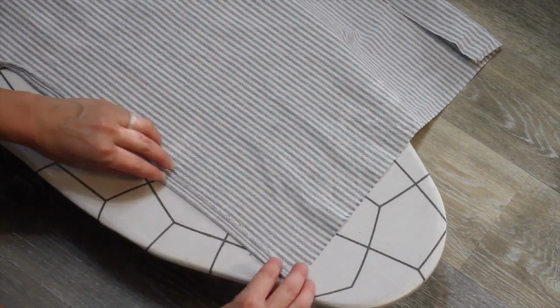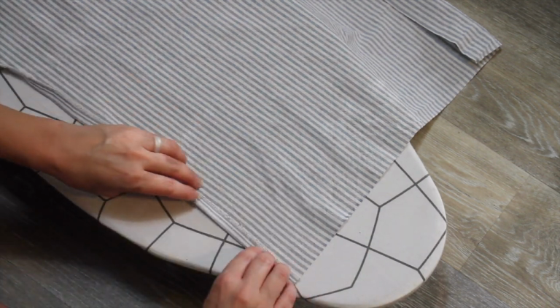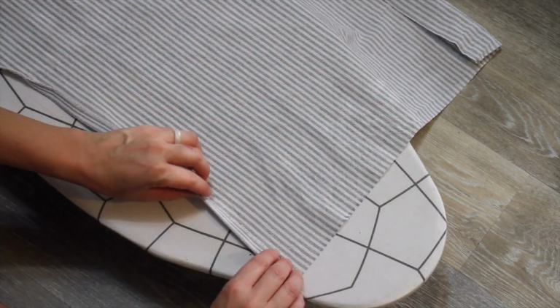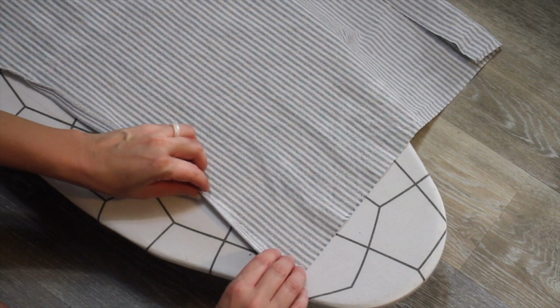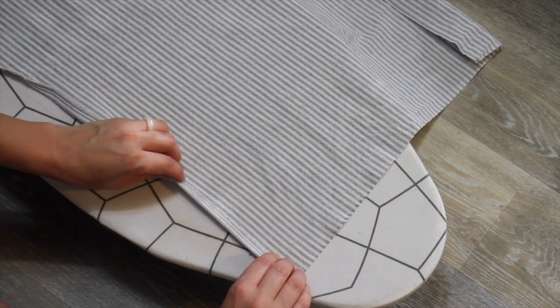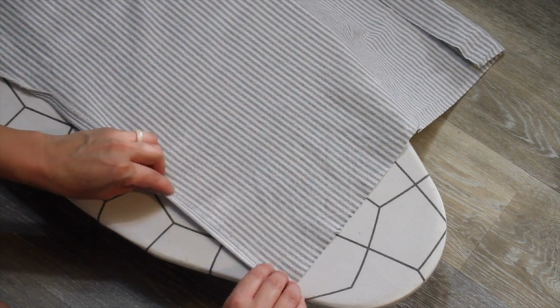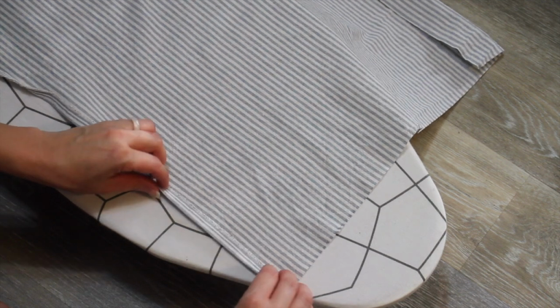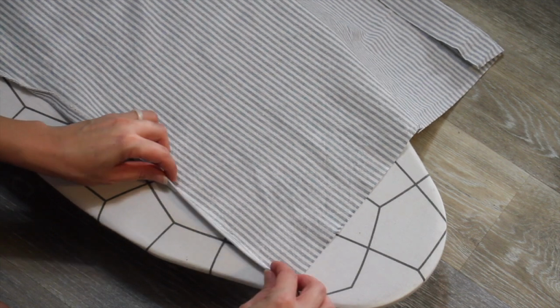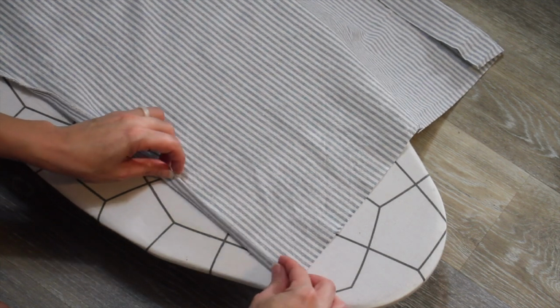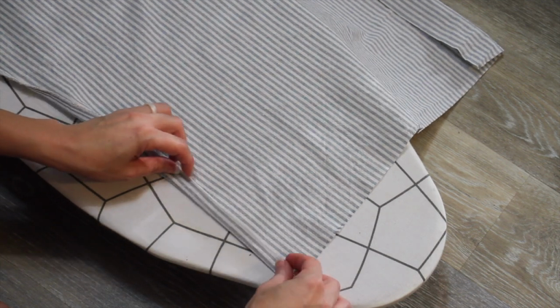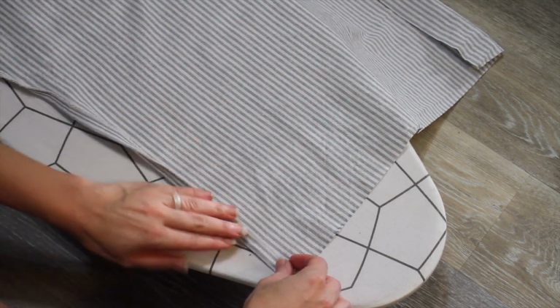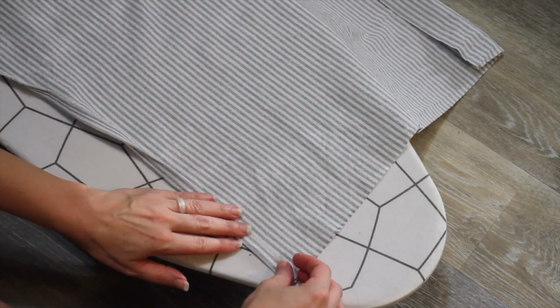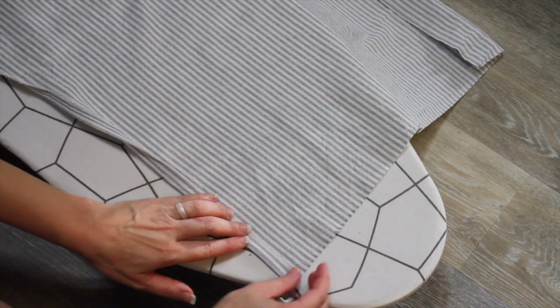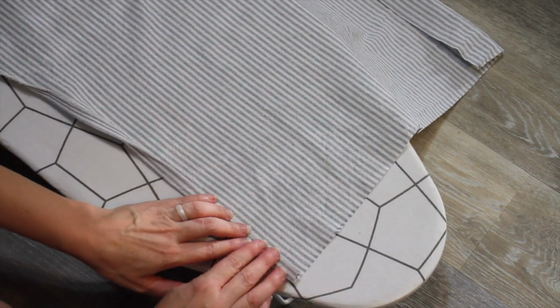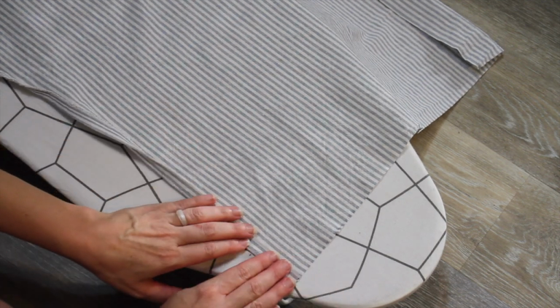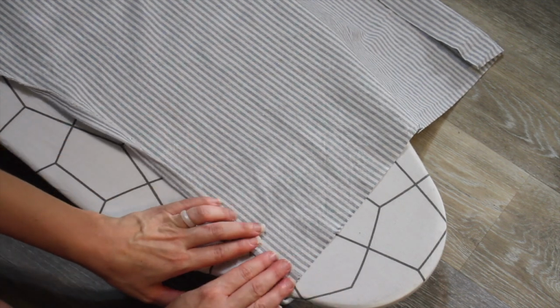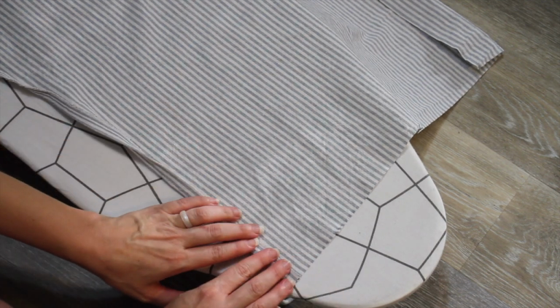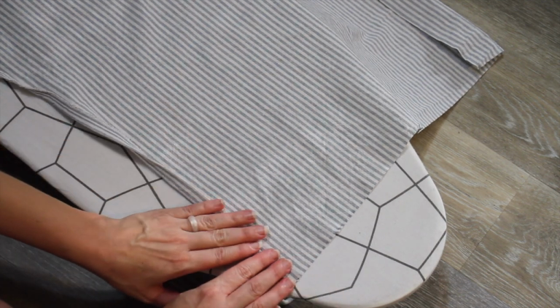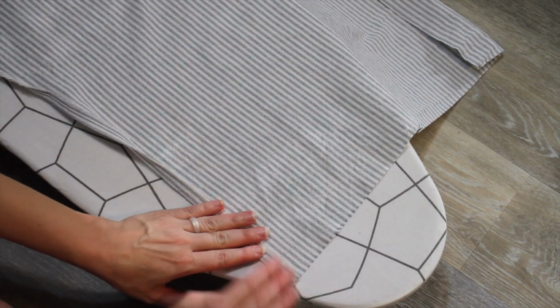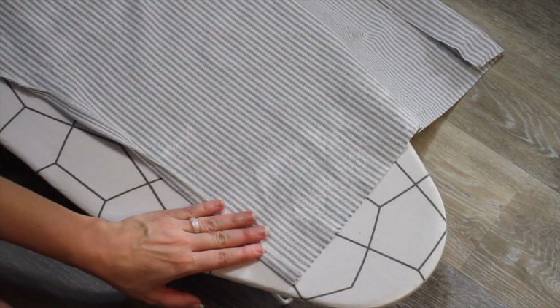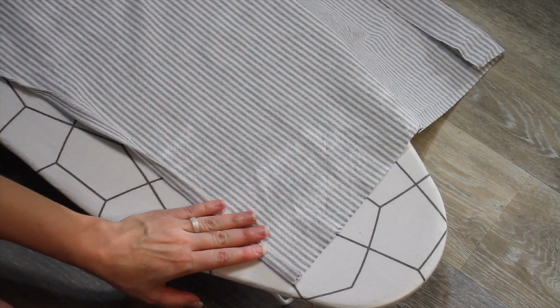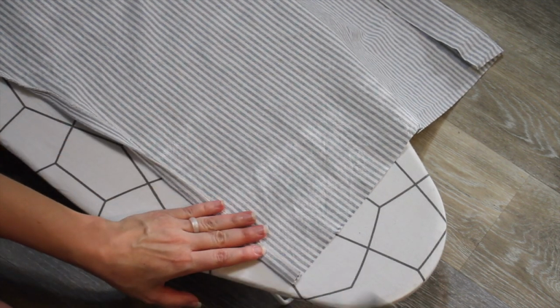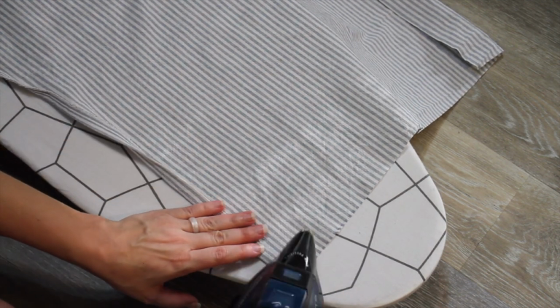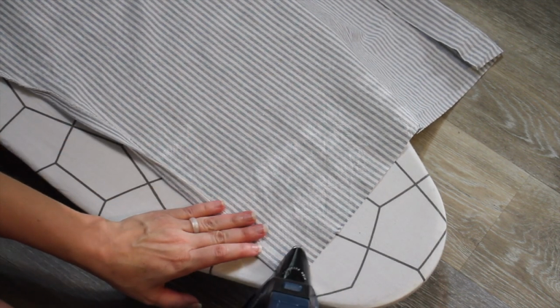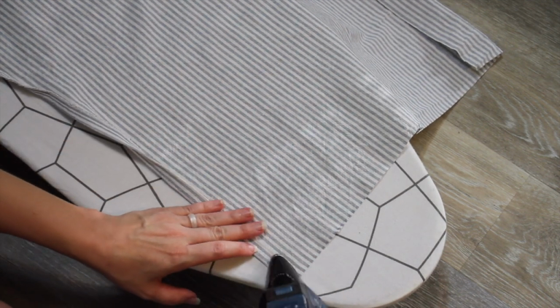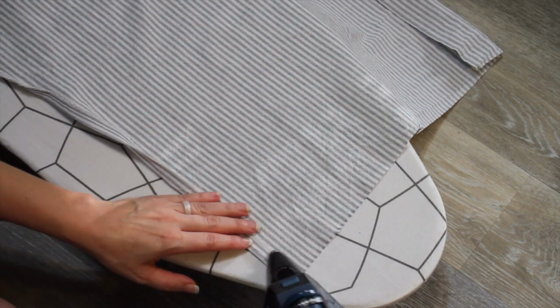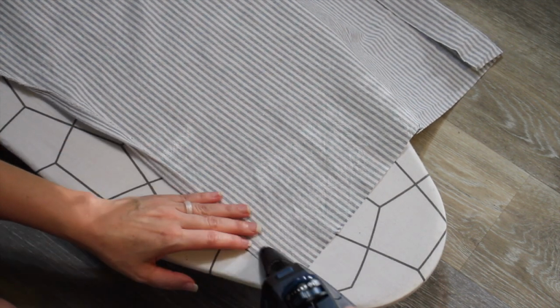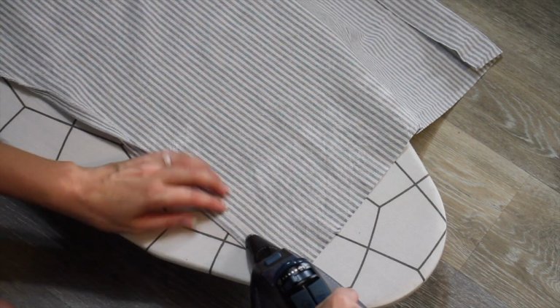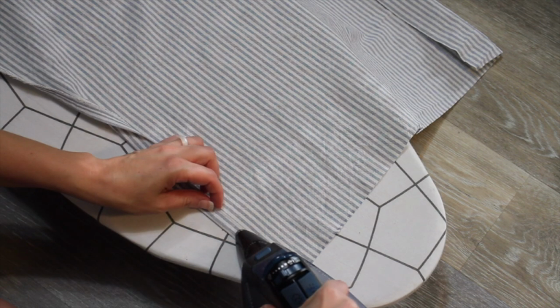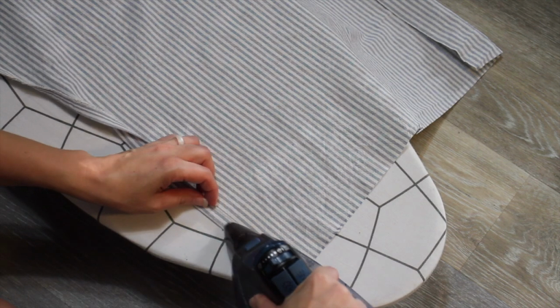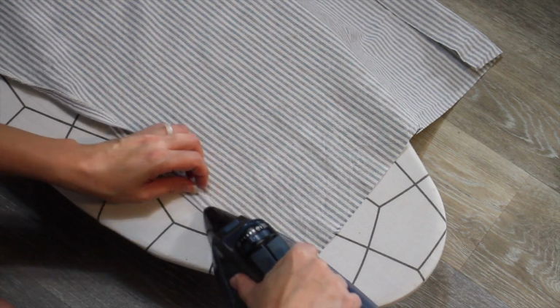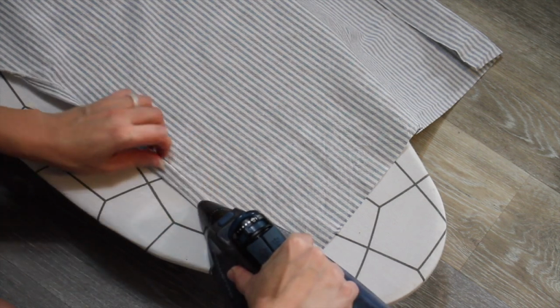Next I'm going to fold this over one more time, another half an inch, and I'm just going to iron that down on all sides as well.